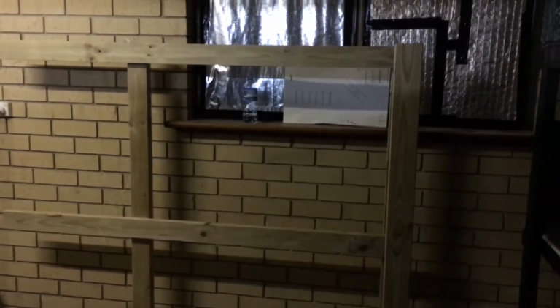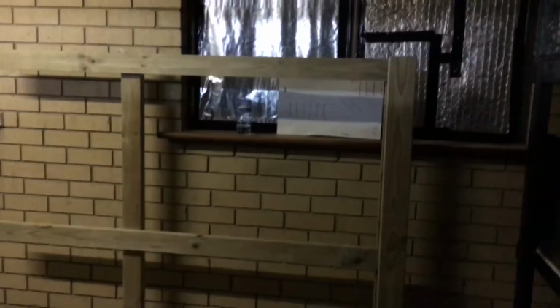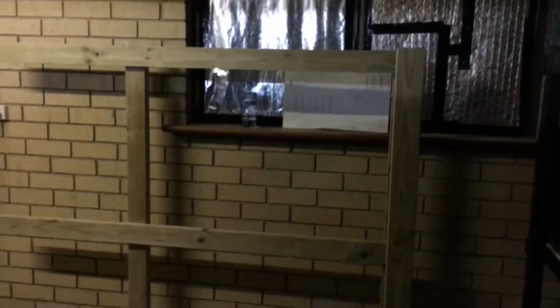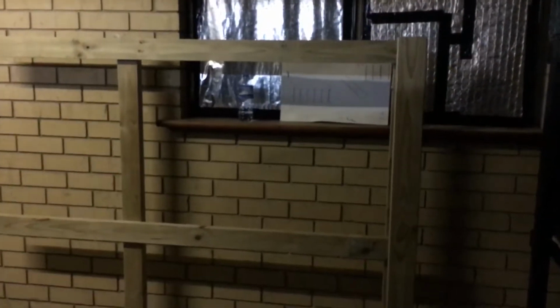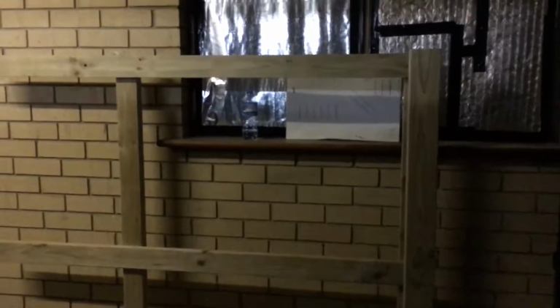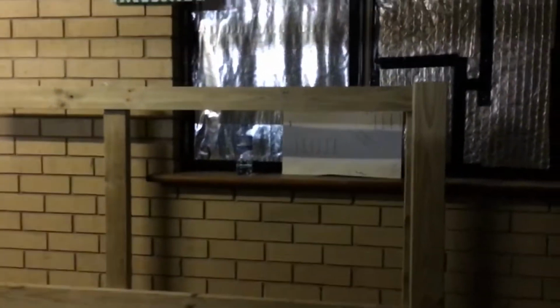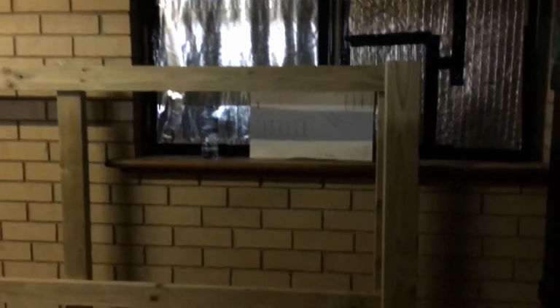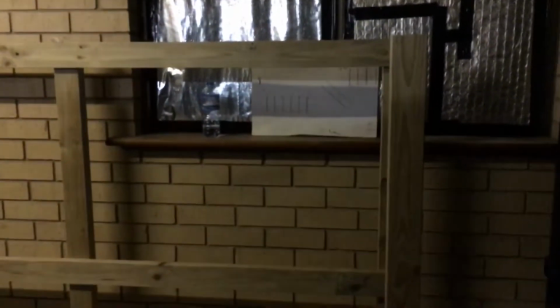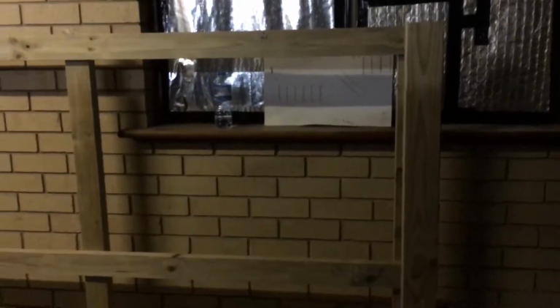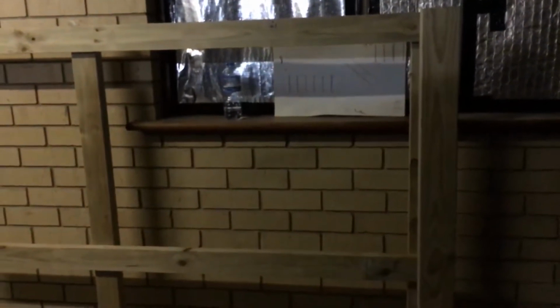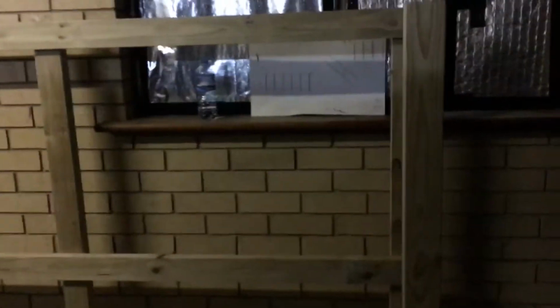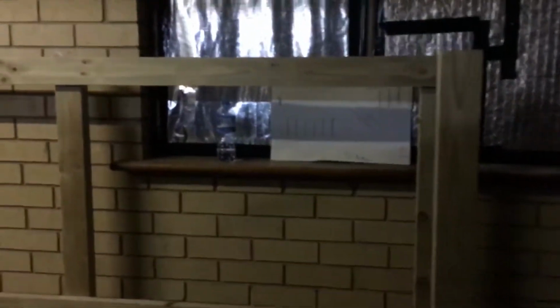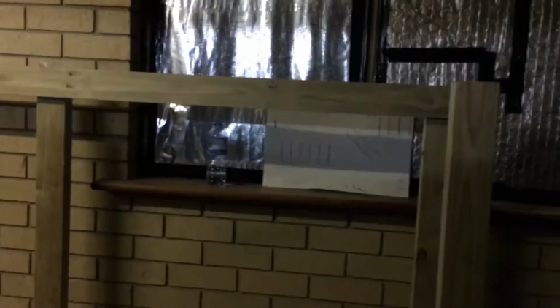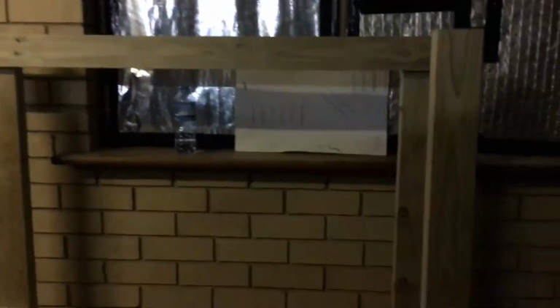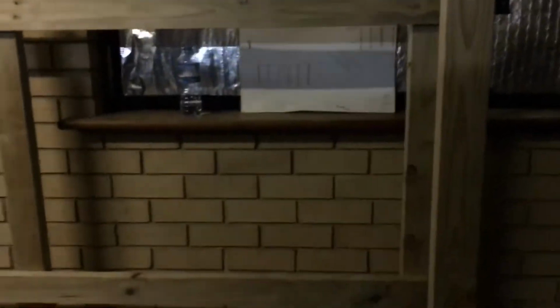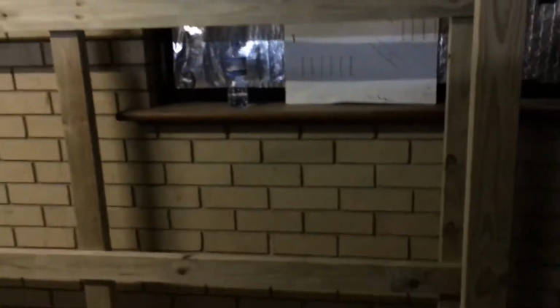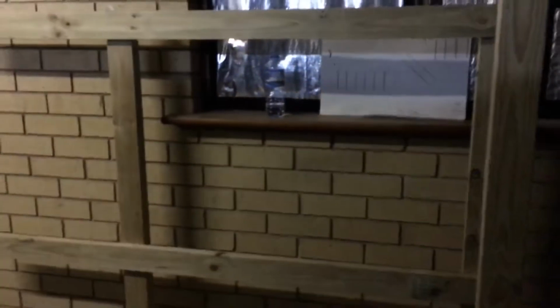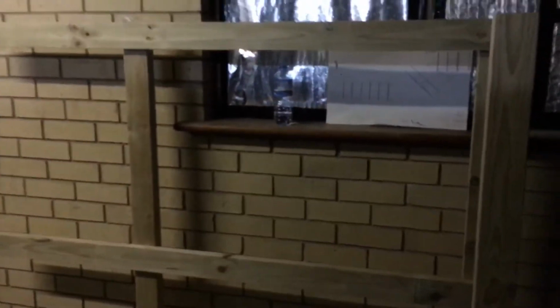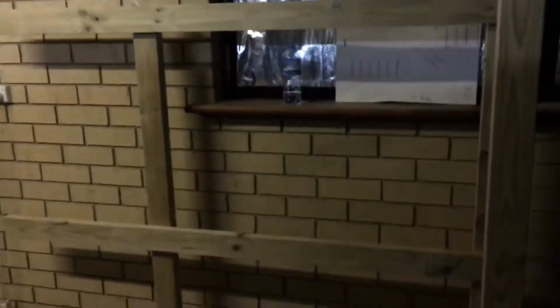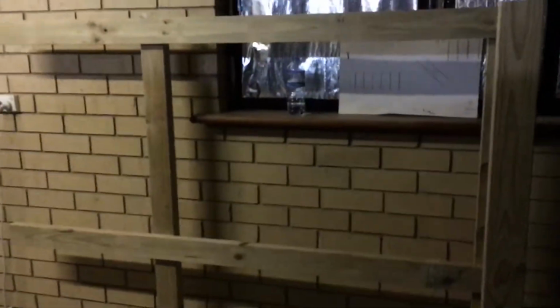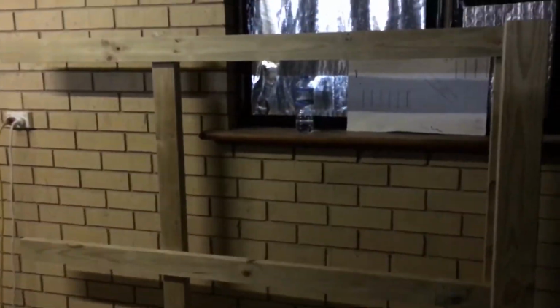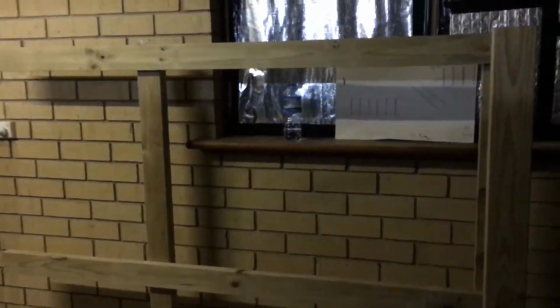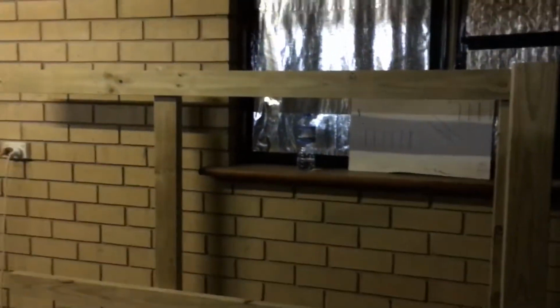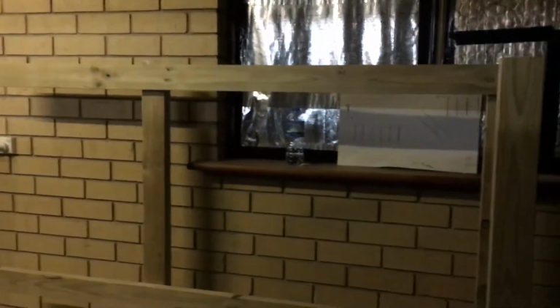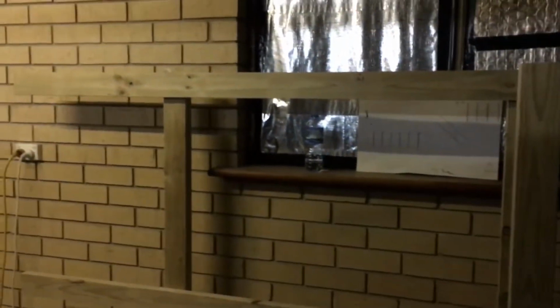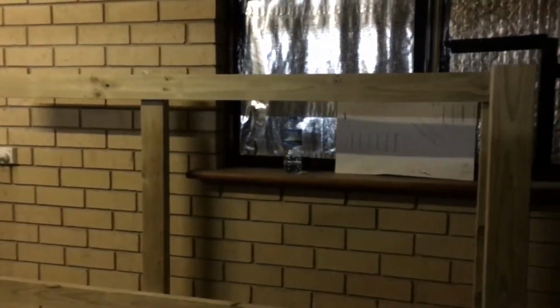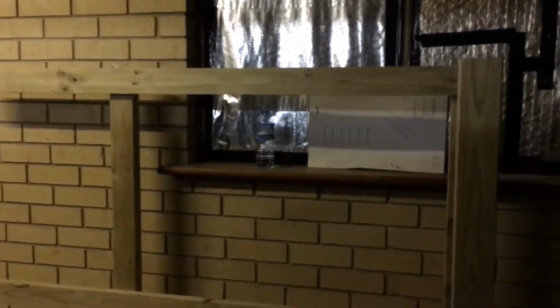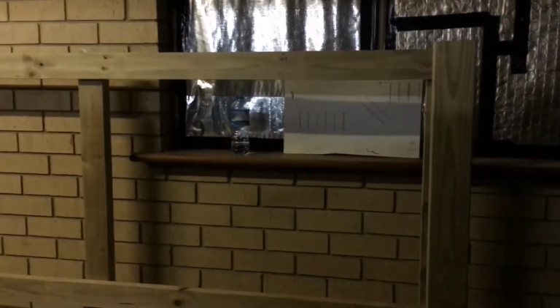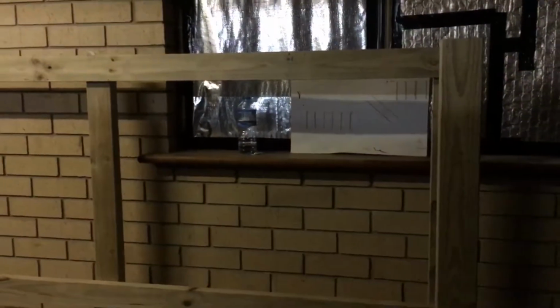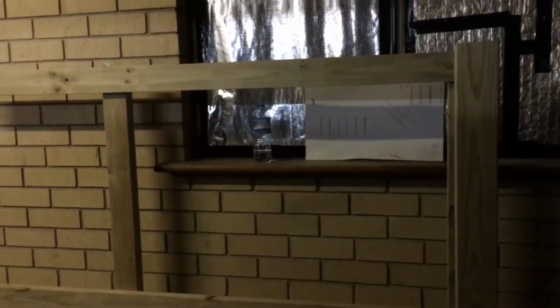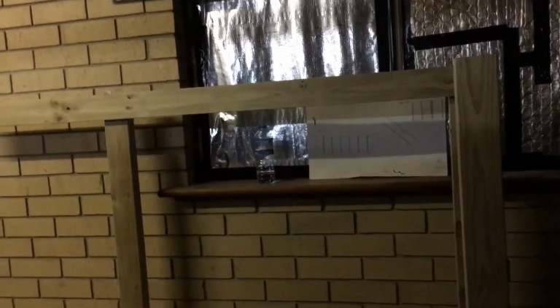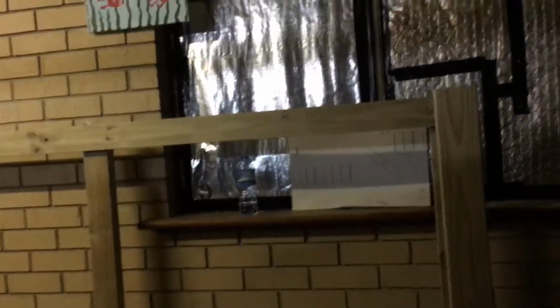How are you going fishneckers? I made a start on the stand, going to build it in two sections, two six-foot sections.